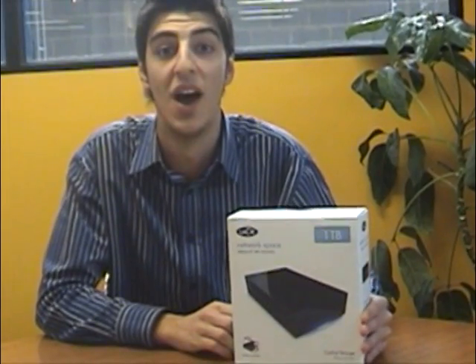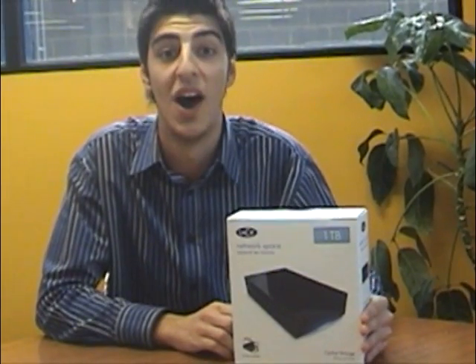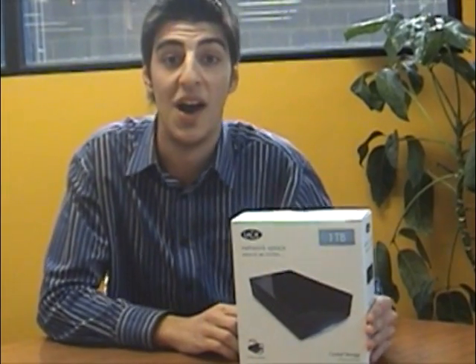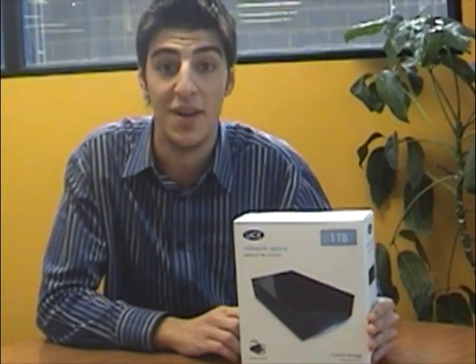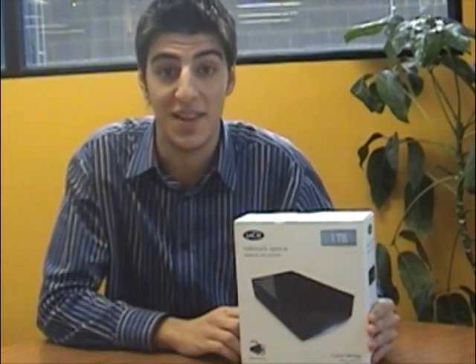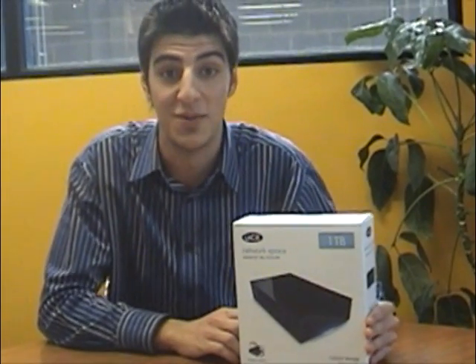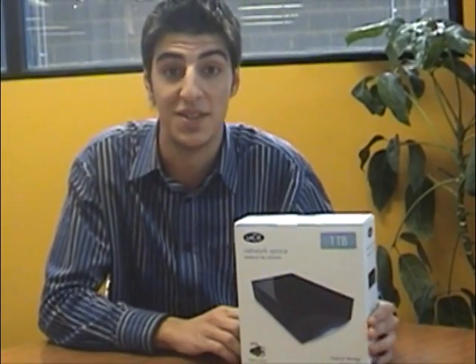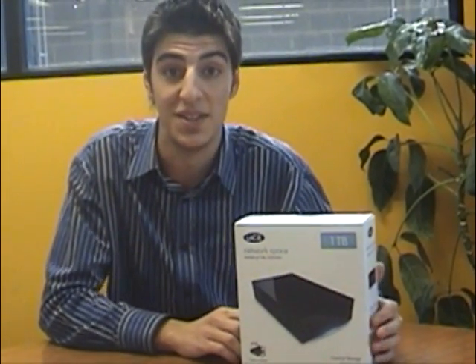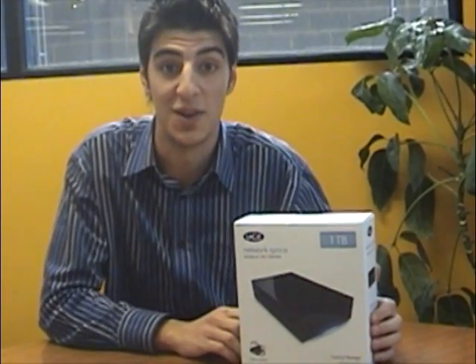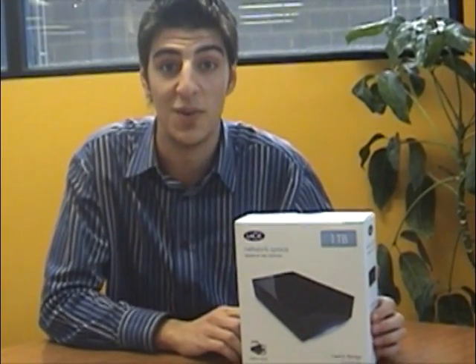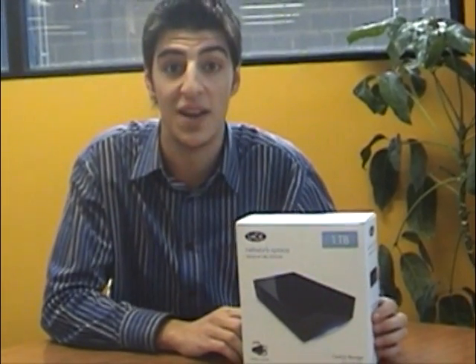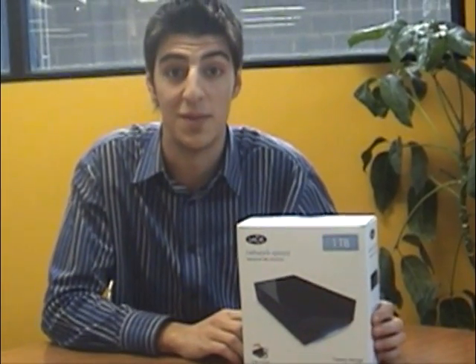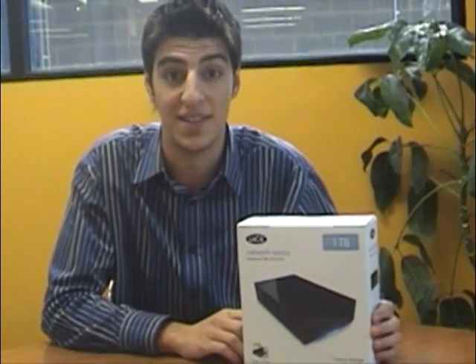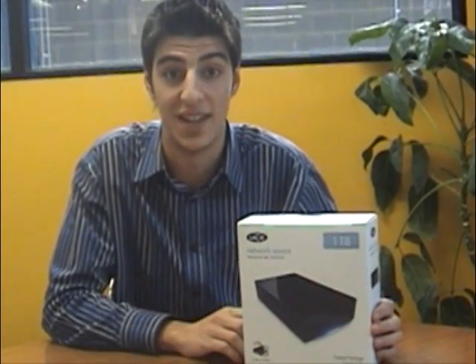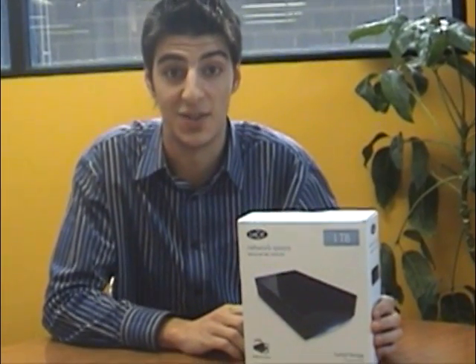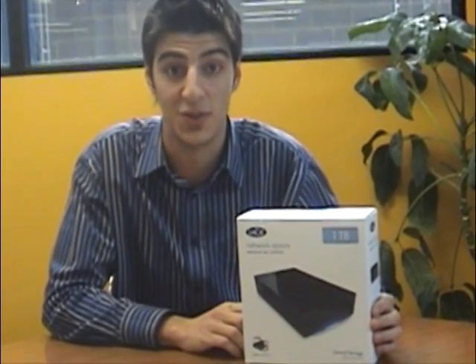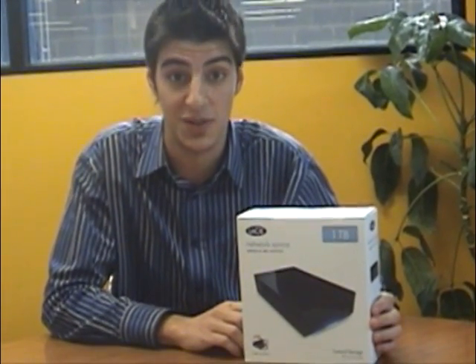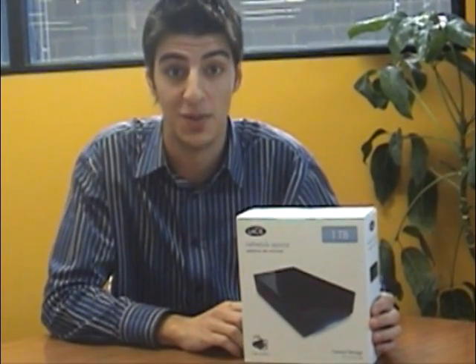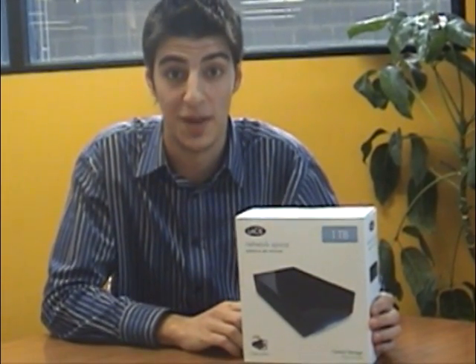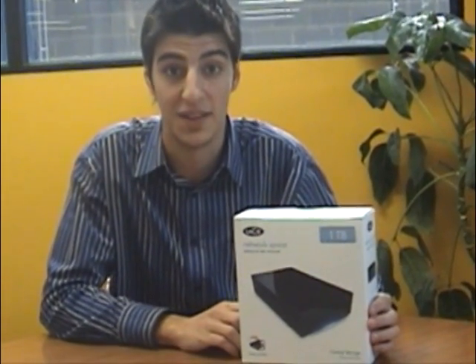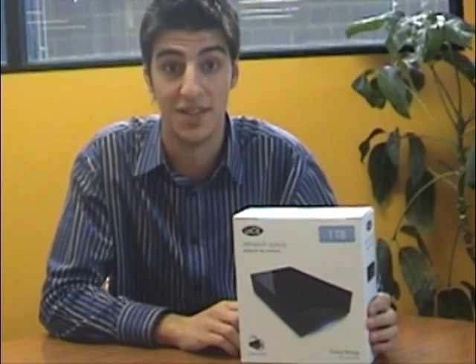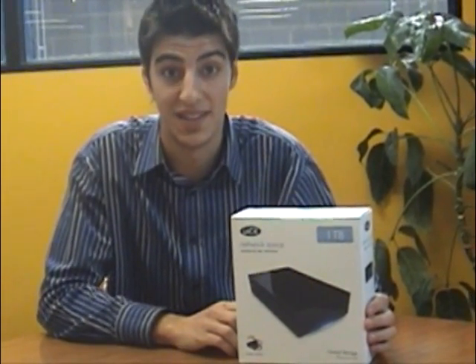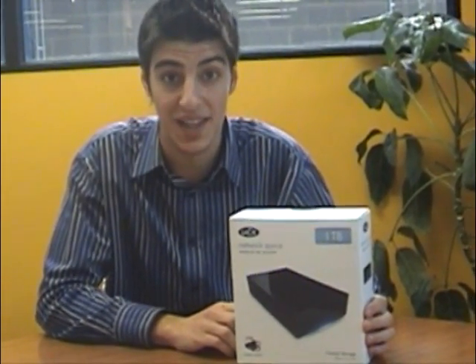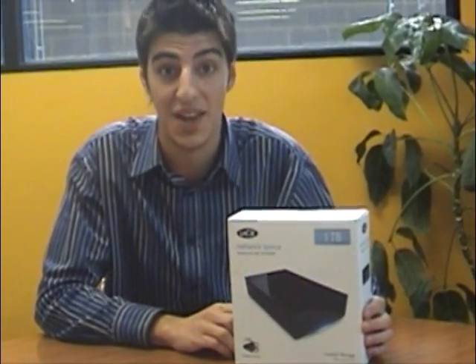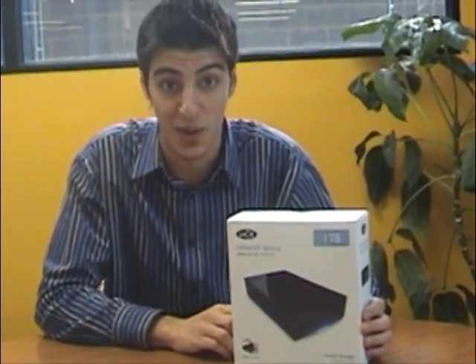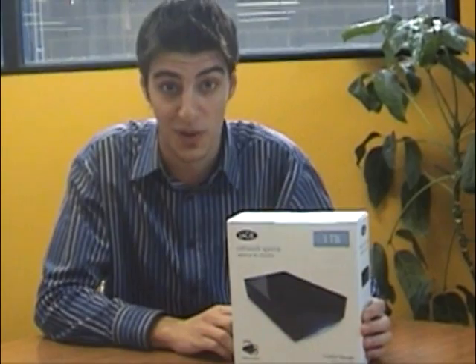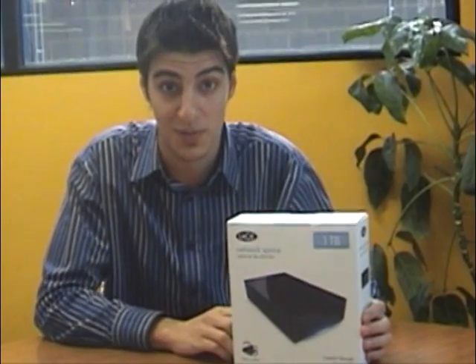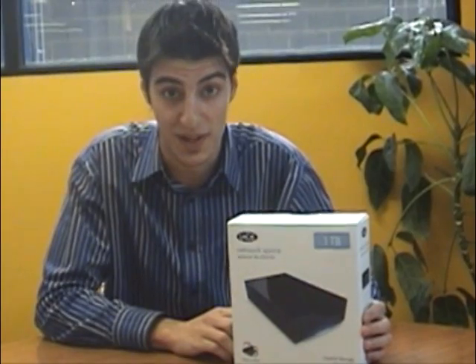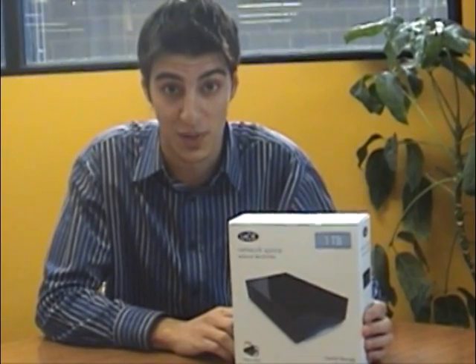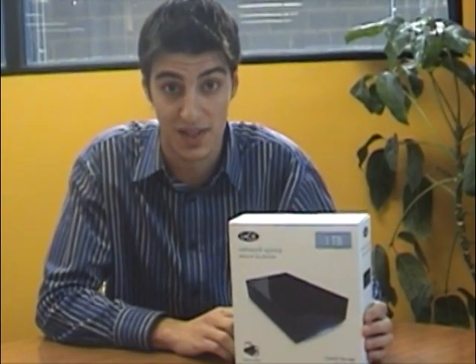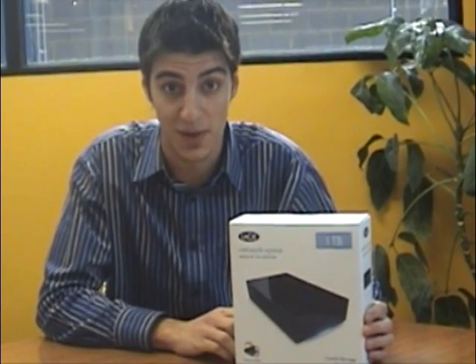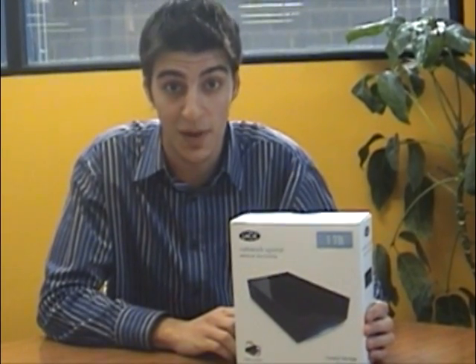Hi, I'm Anthony from Citi Software and I'm here today to talk to you about the LaSie Network Space 1TB.